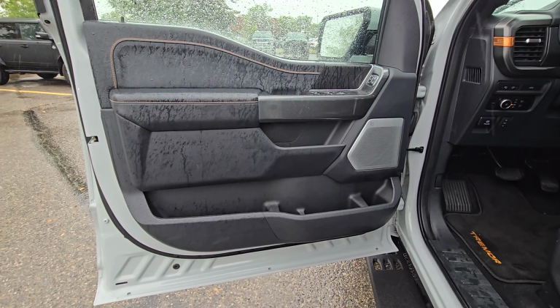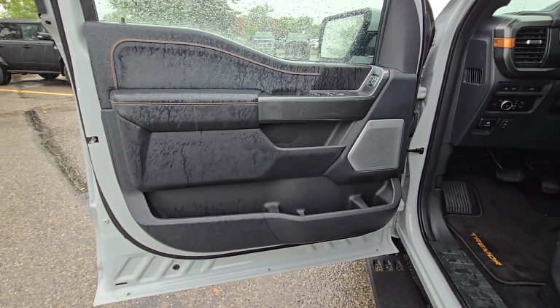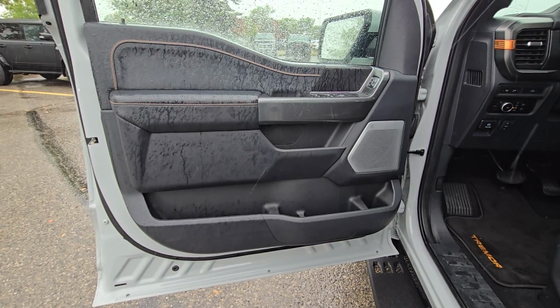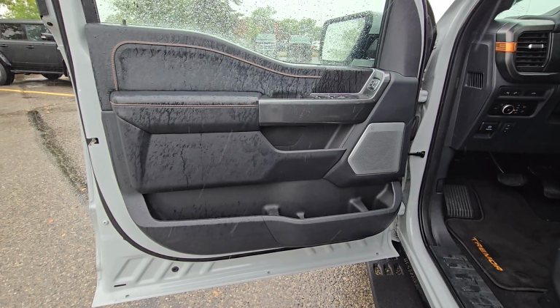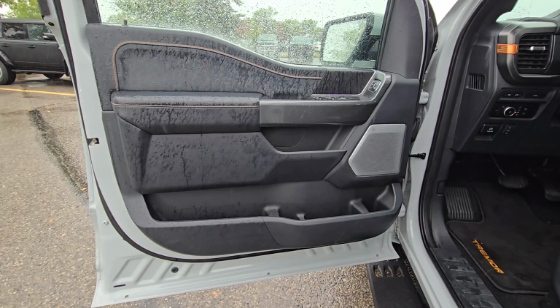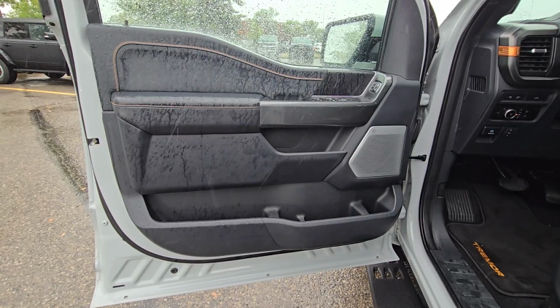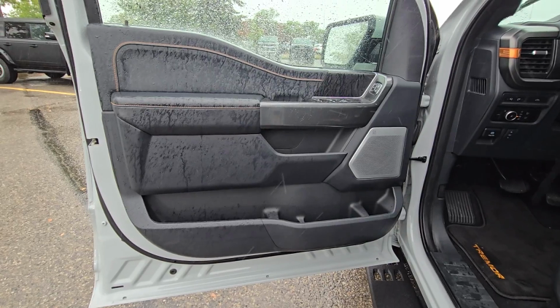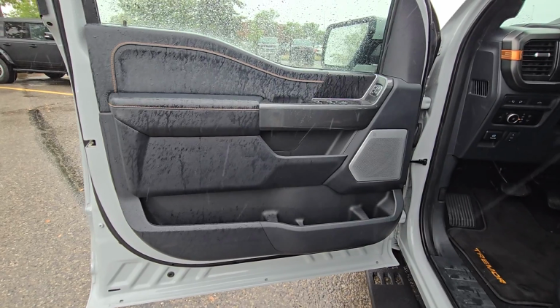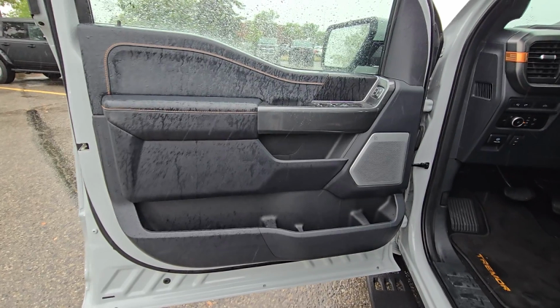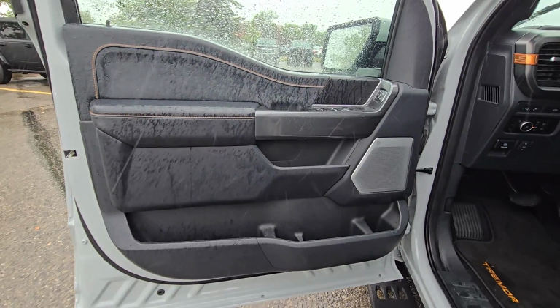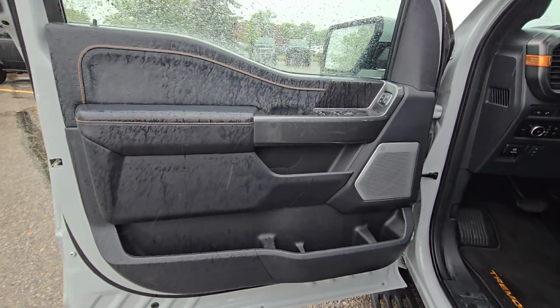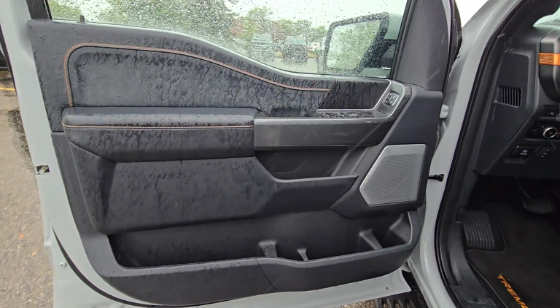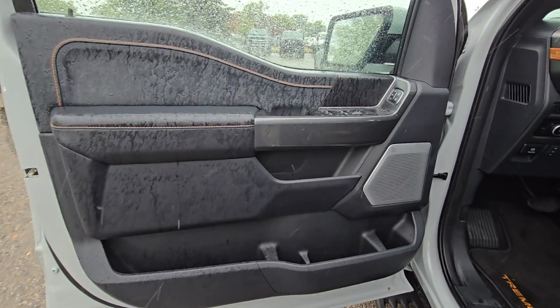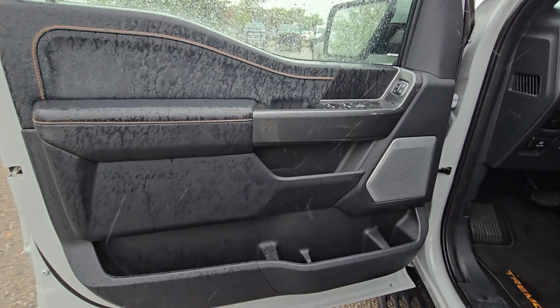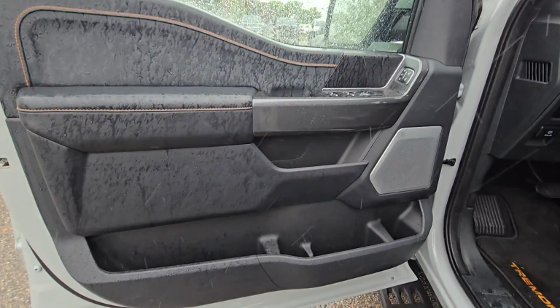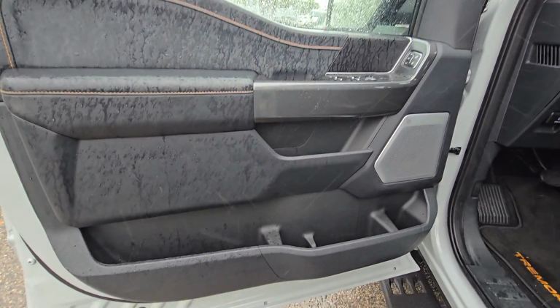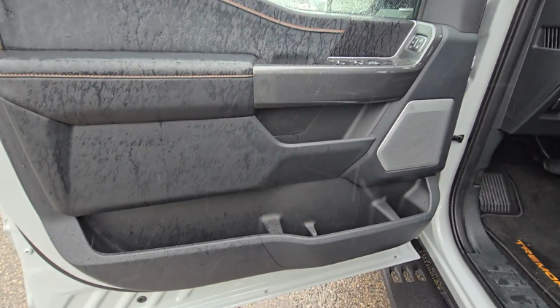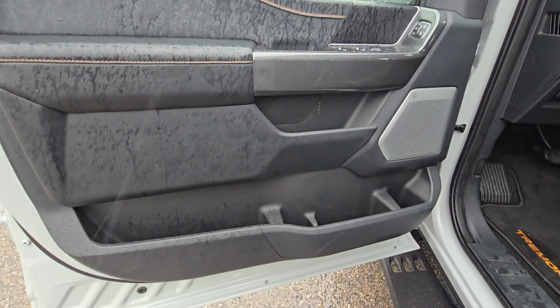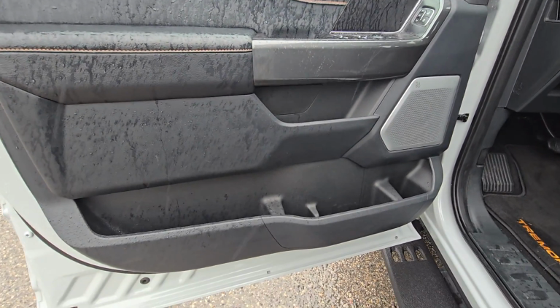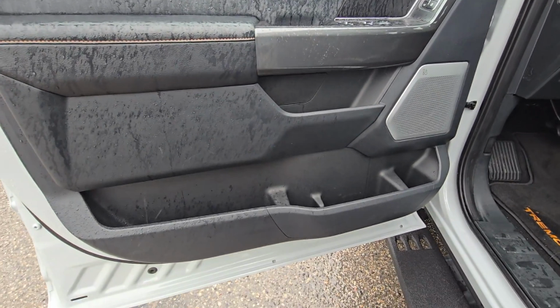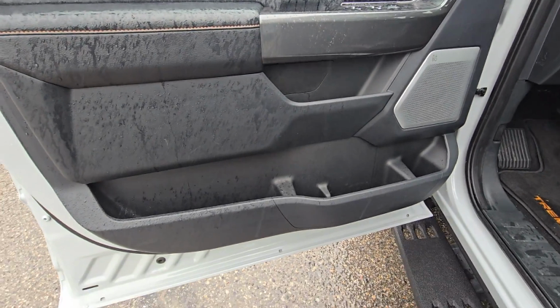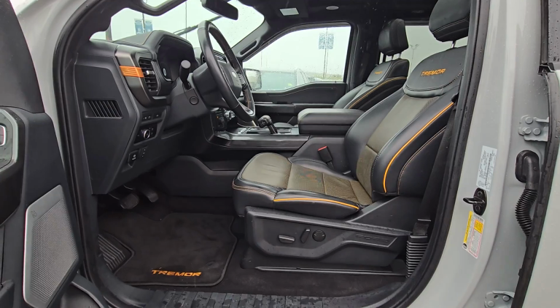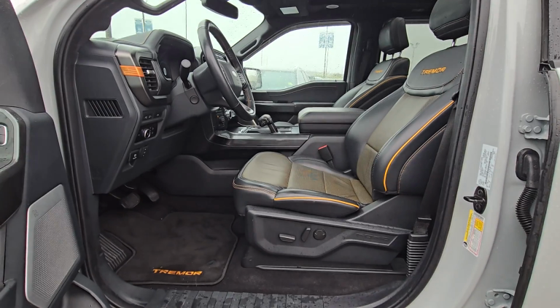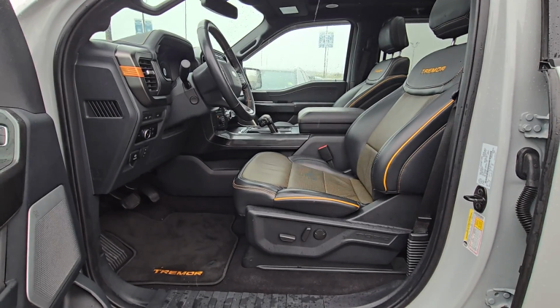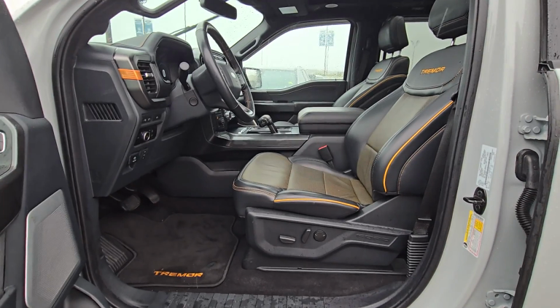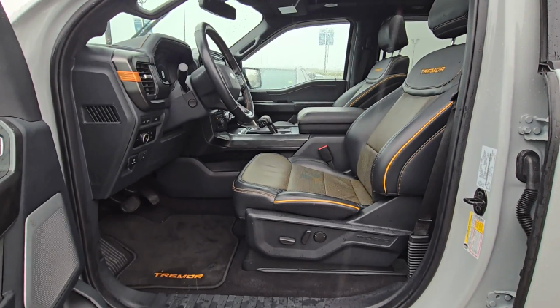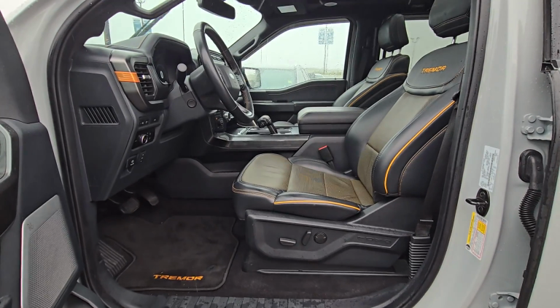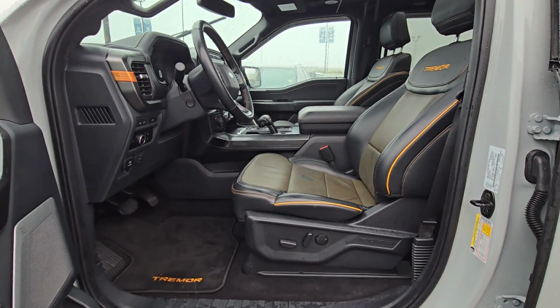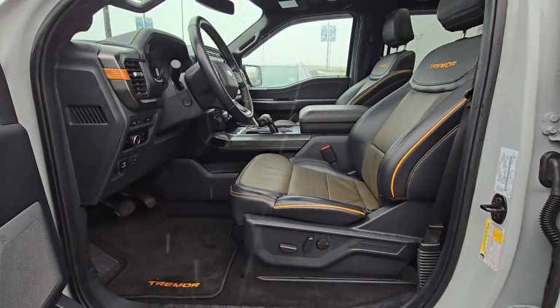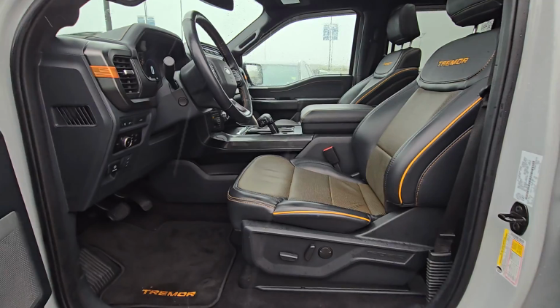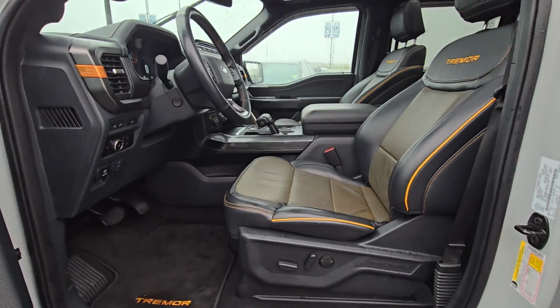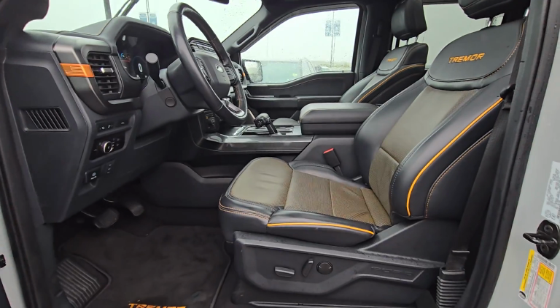On the driver's side door we have power controls for windows, doors, and mirrors, as well as storage in the bottom. Making our way into the cabin, we'll see a black and yellow